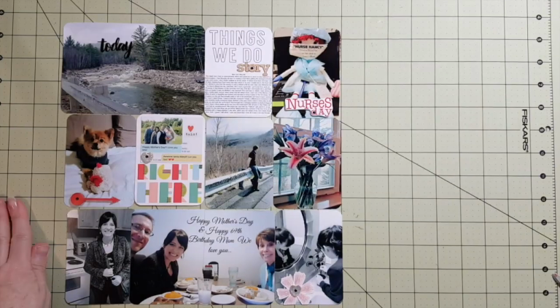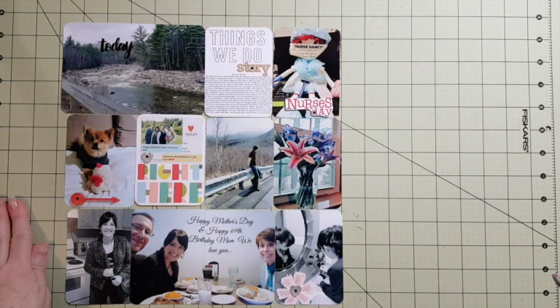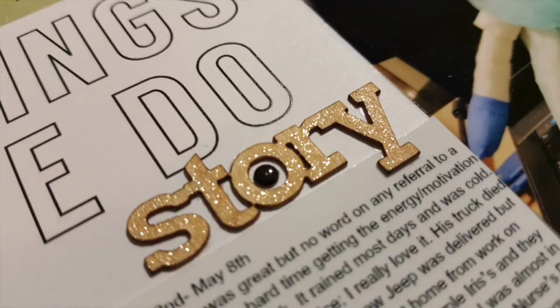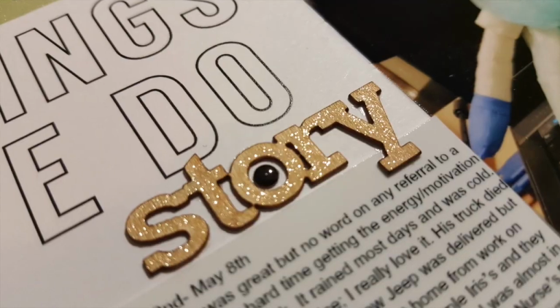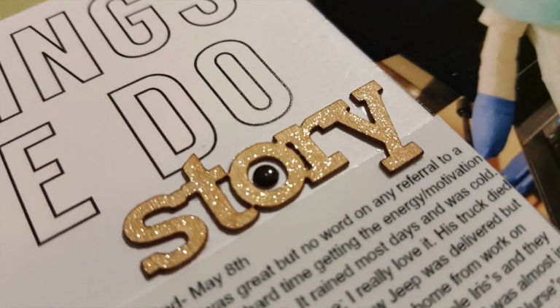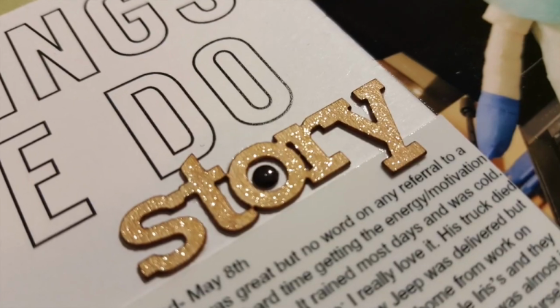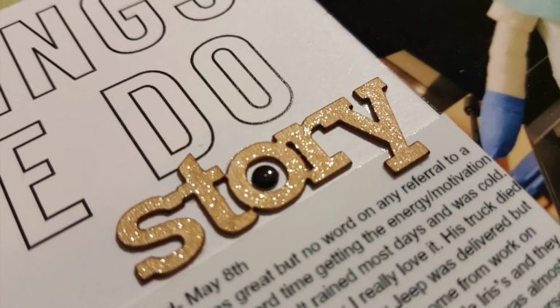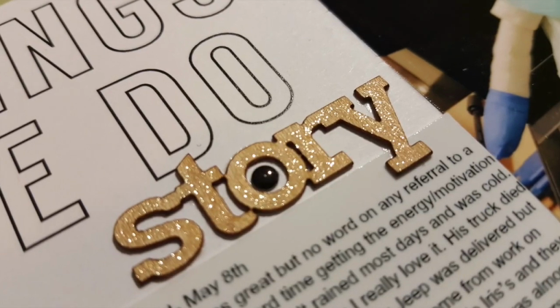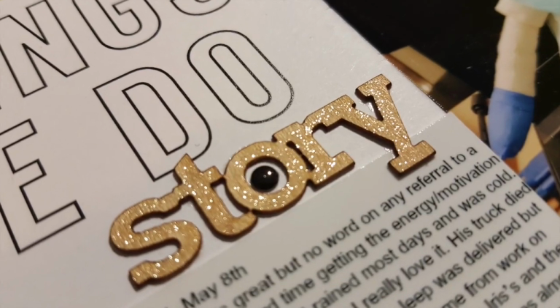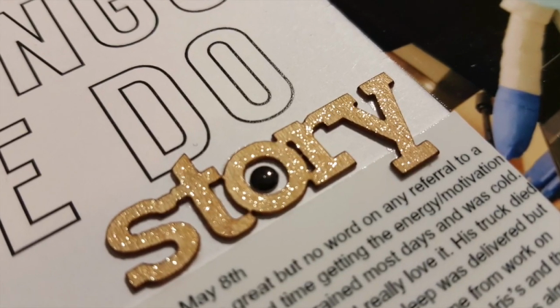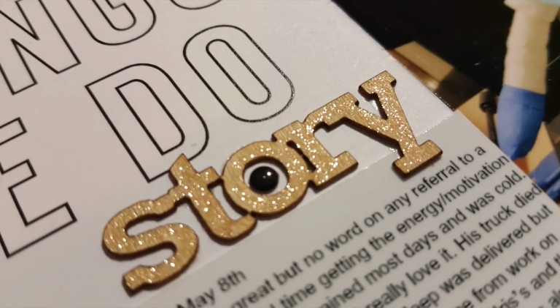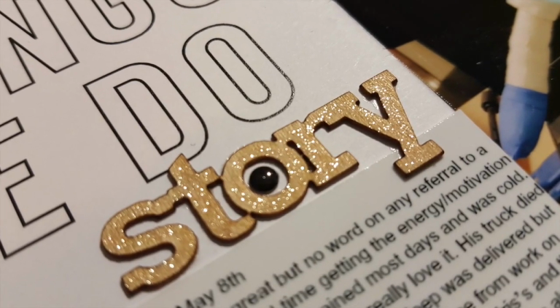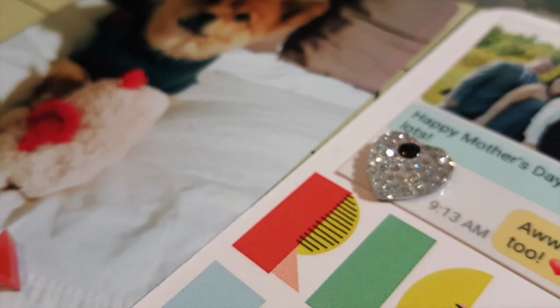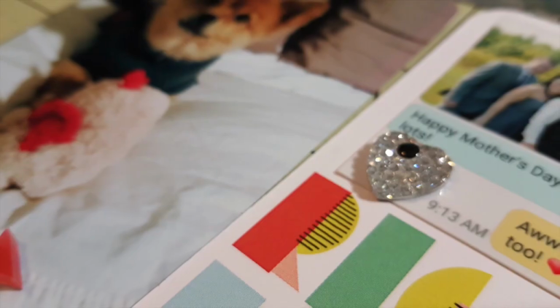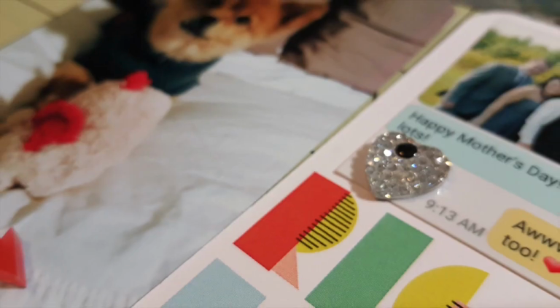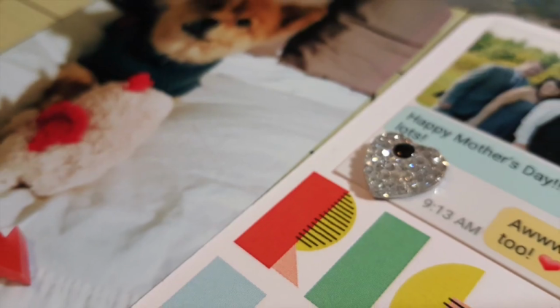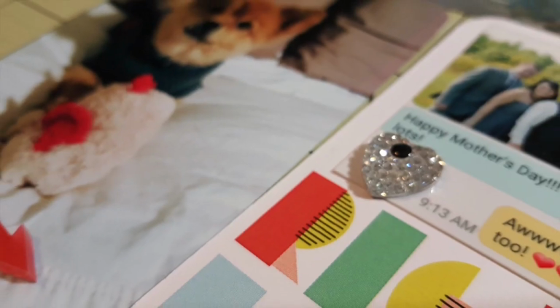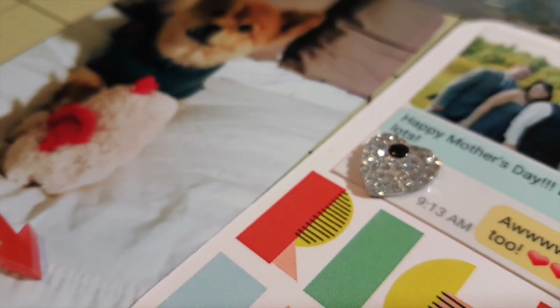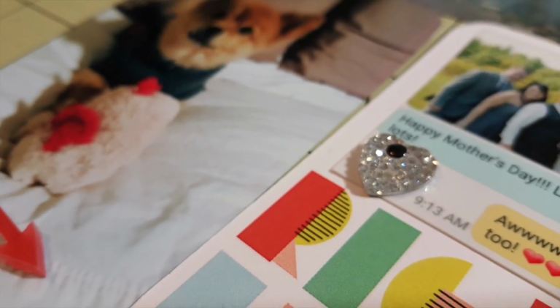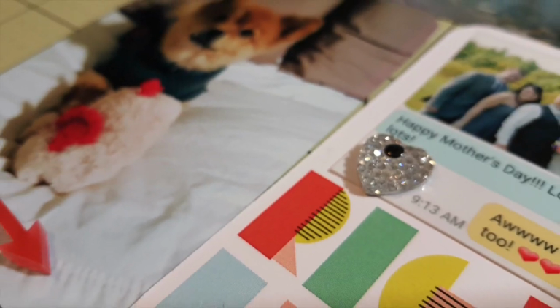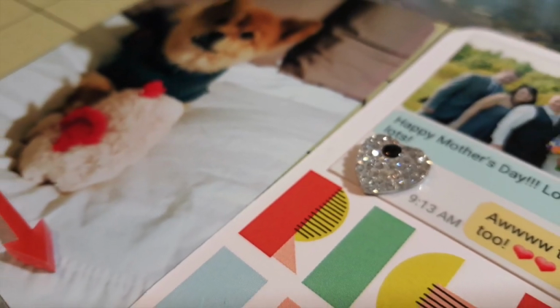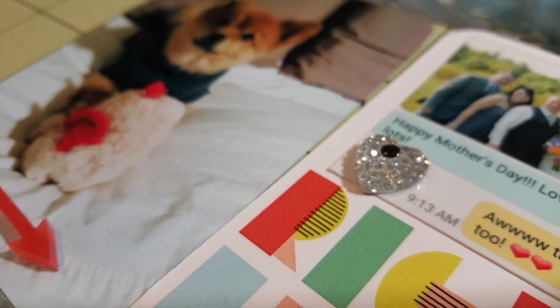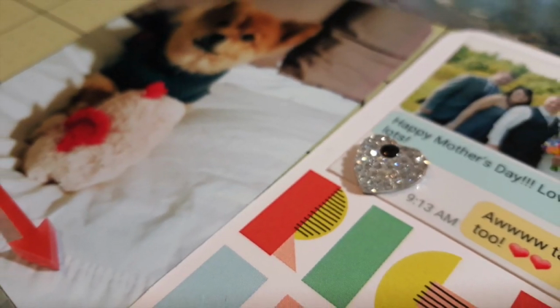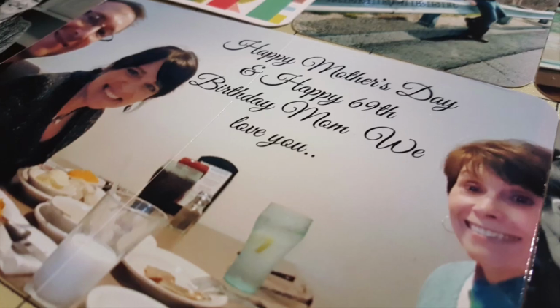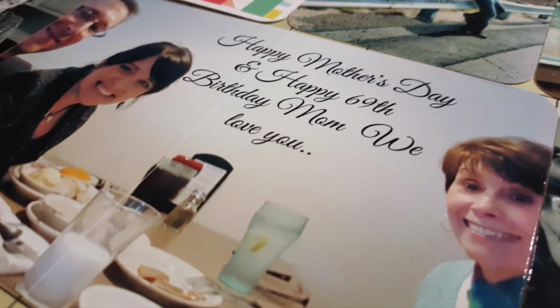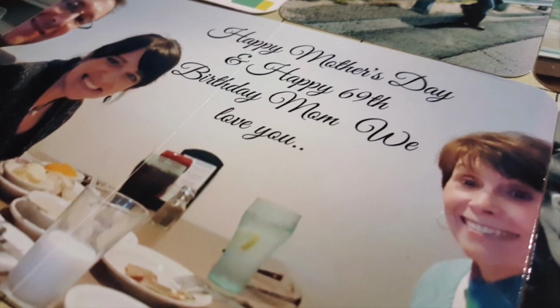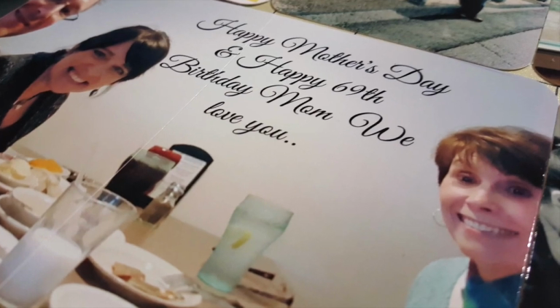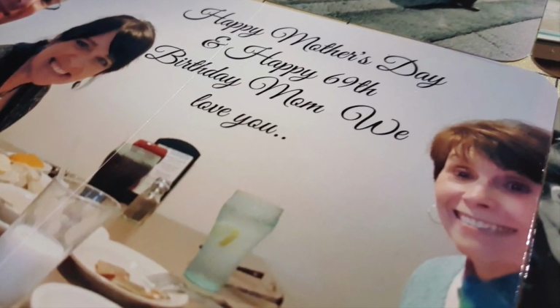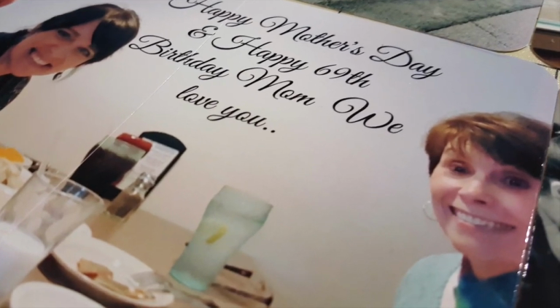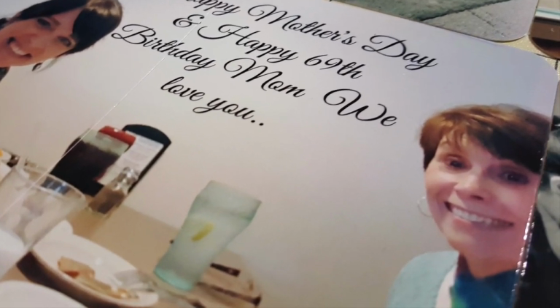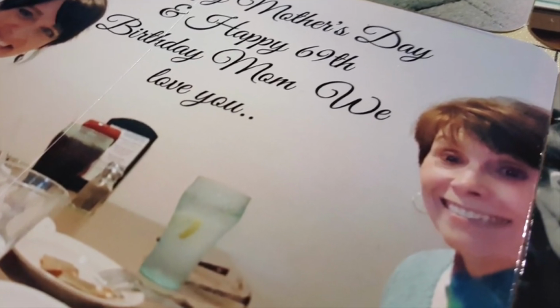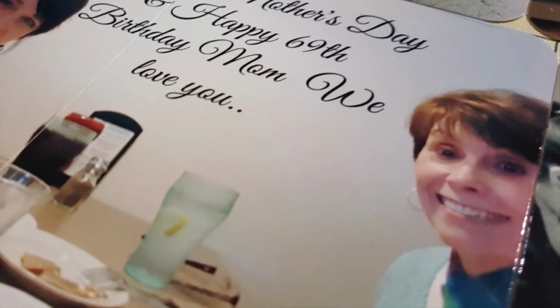Here are some pictures of the finished spread. Thank you guys for joining me, and I will see you guys real soon. Bye, YouTube!